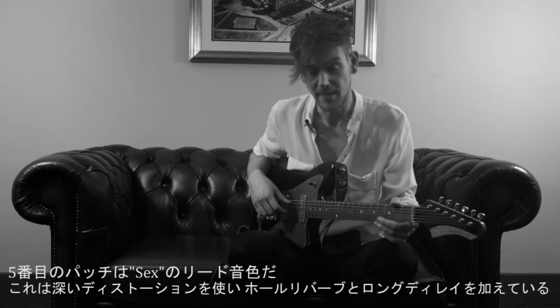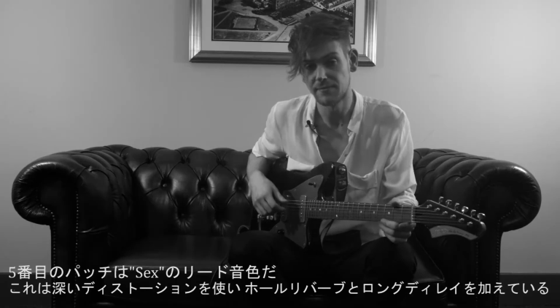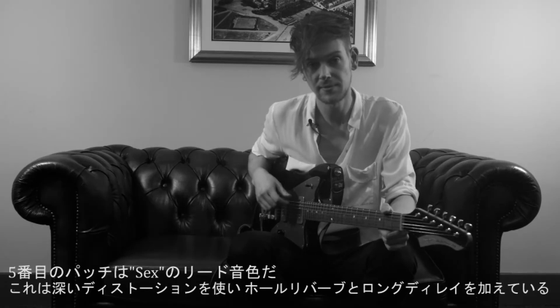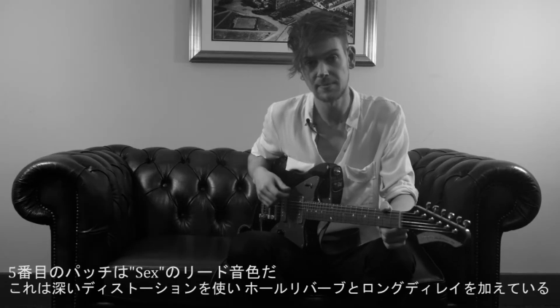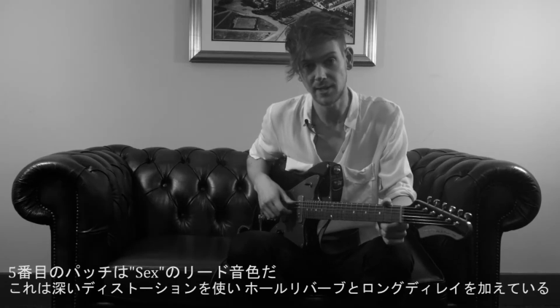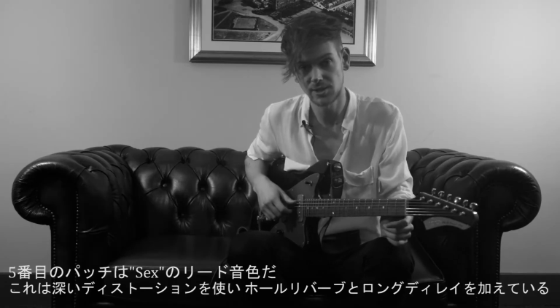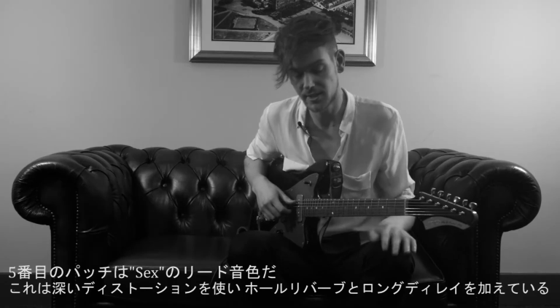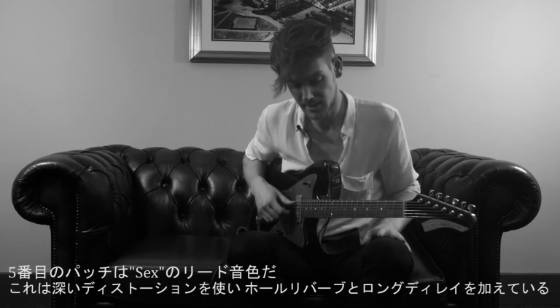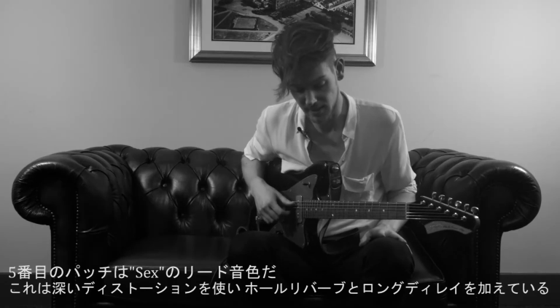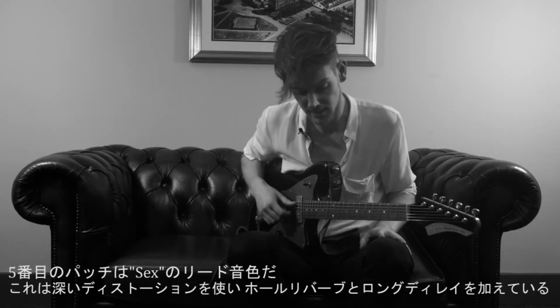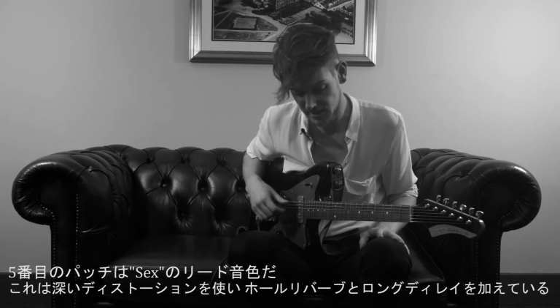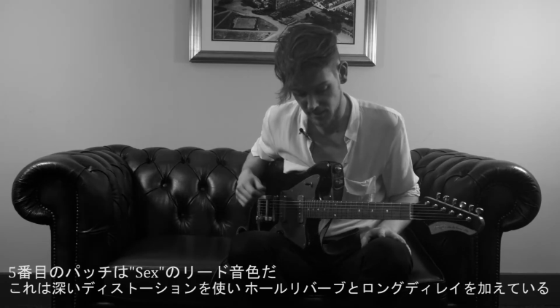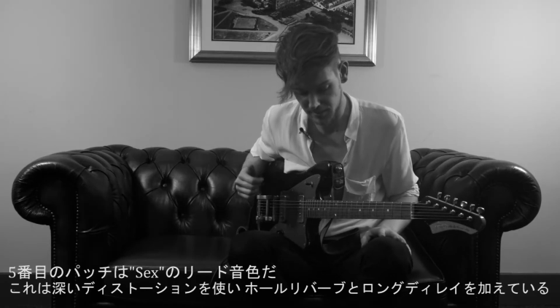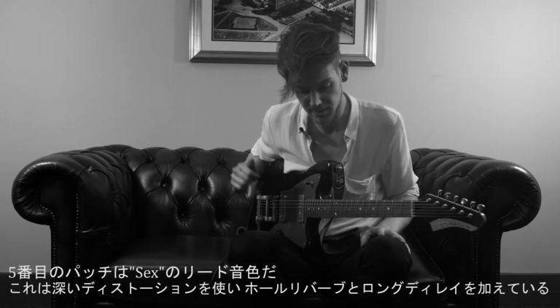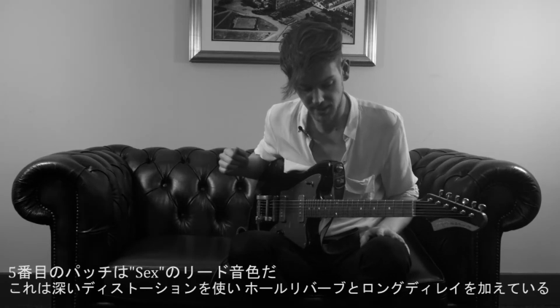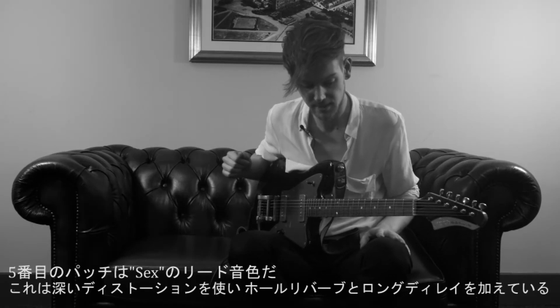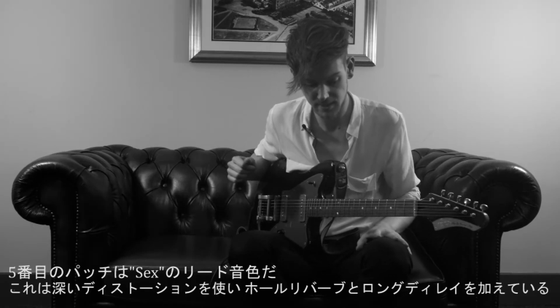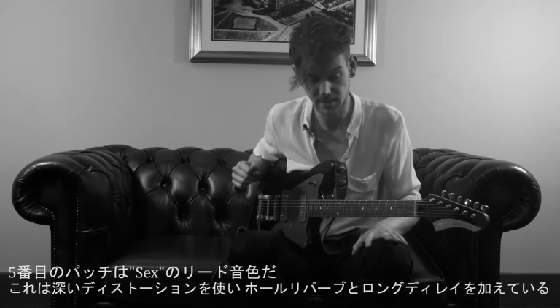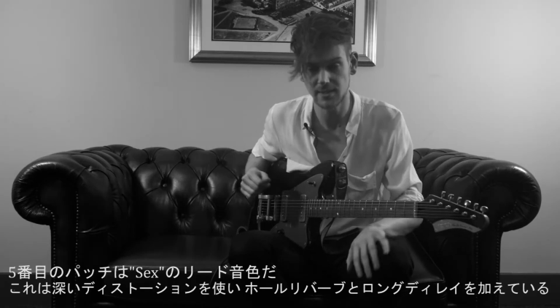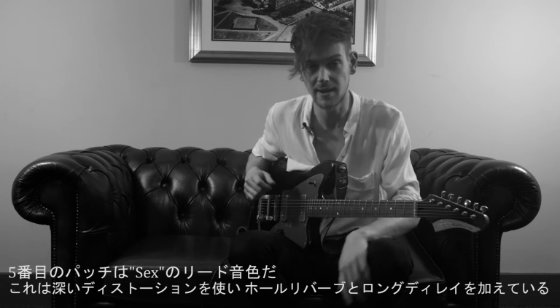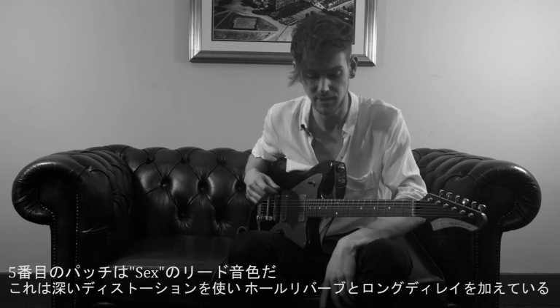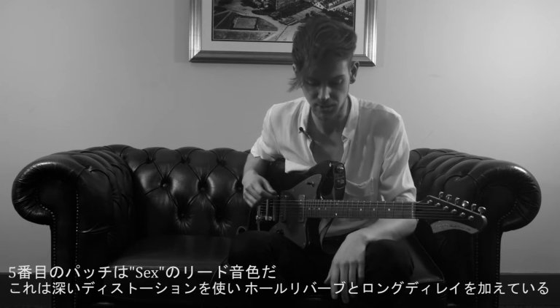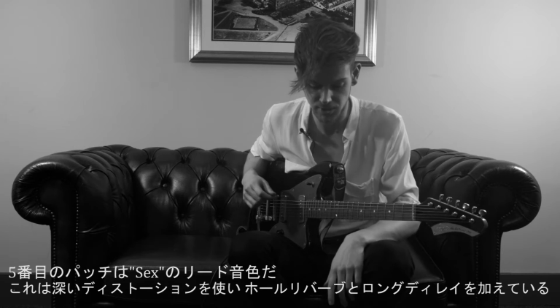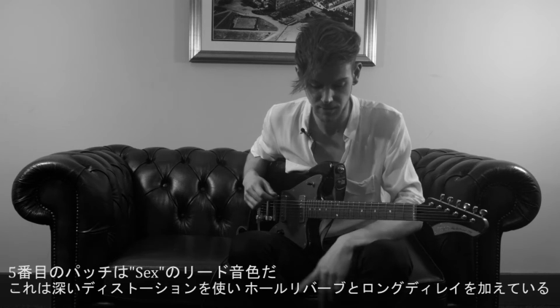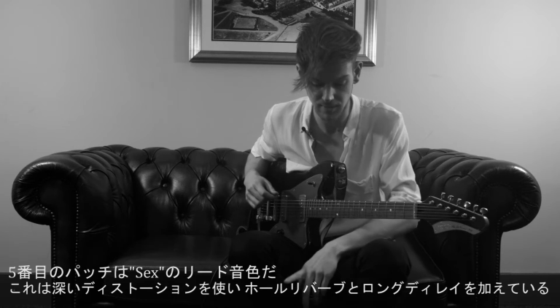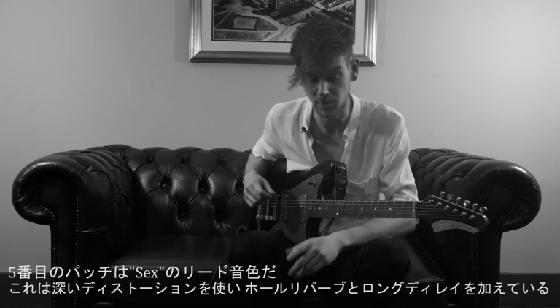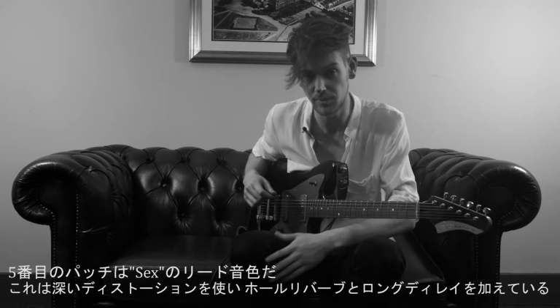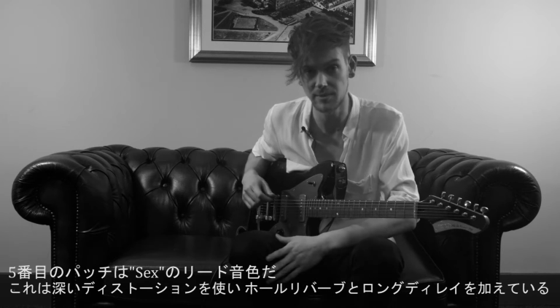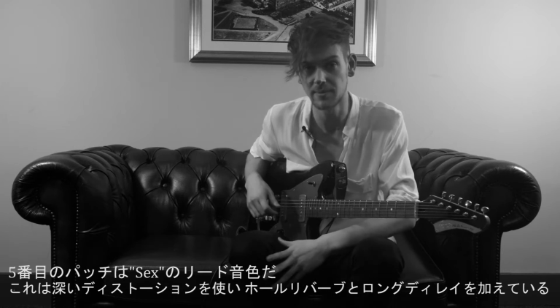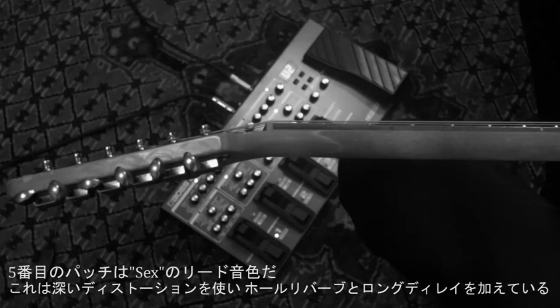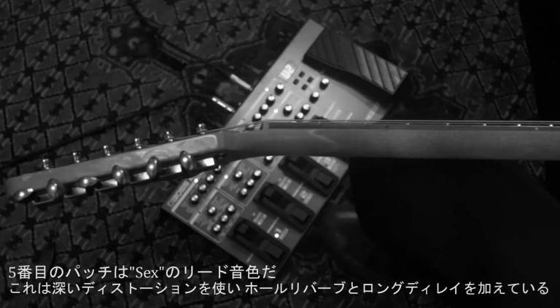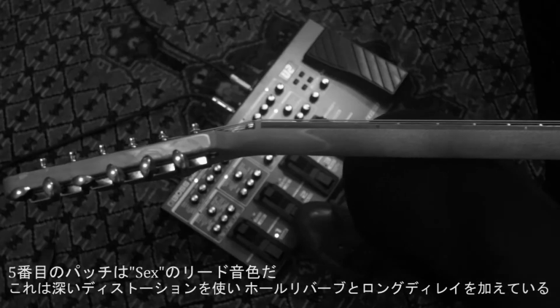The fifth patch is the lead sound from Sex. It's a heavy distortion with a hall reverb and a long delay.